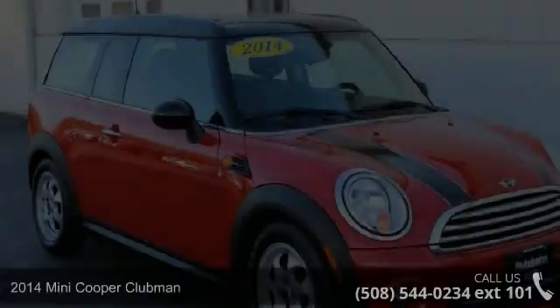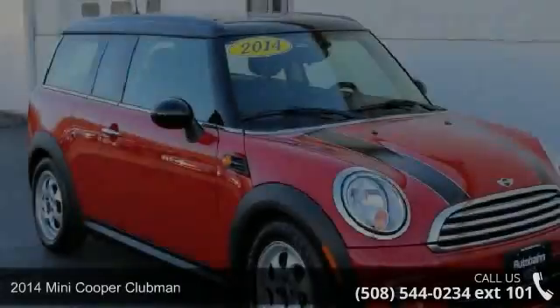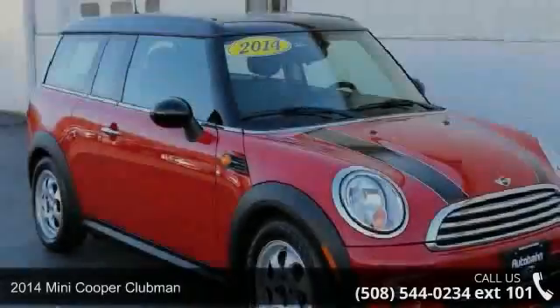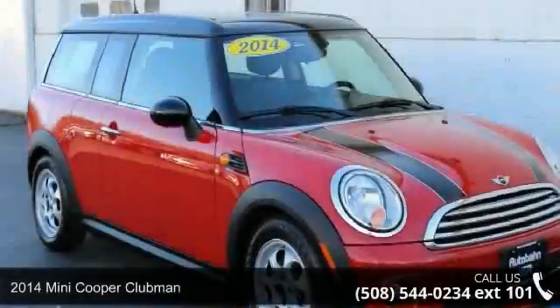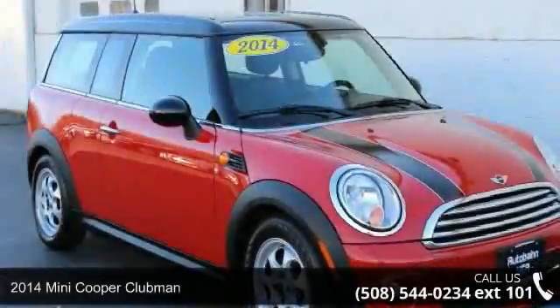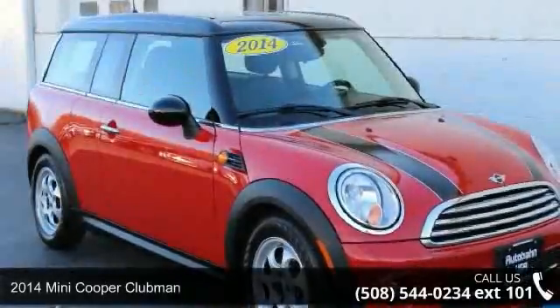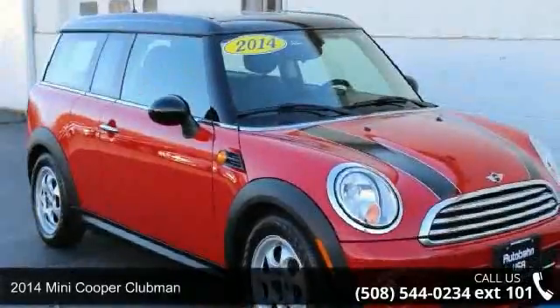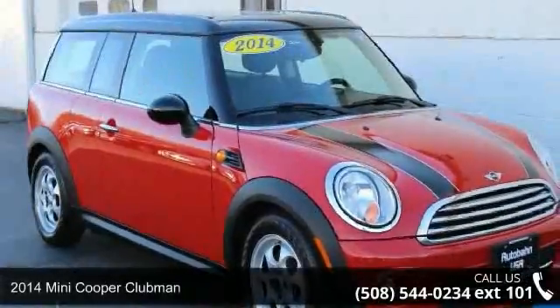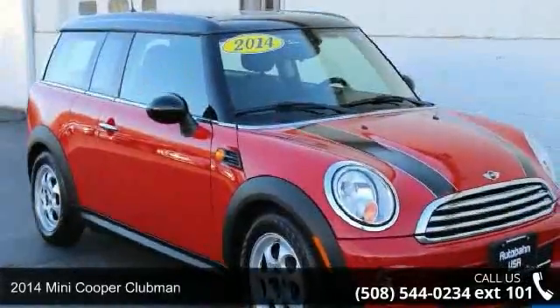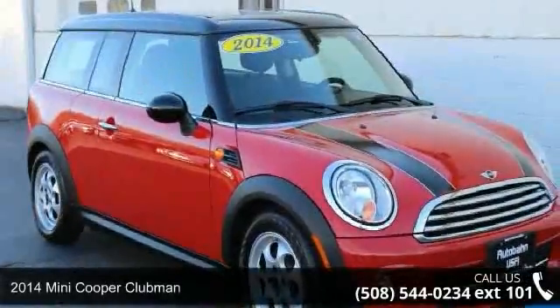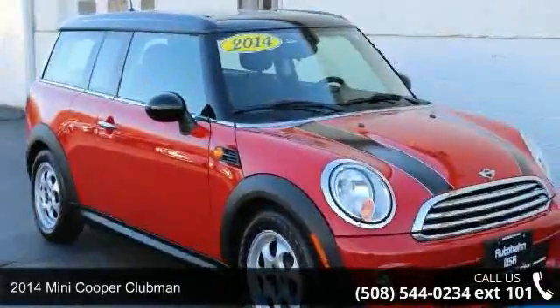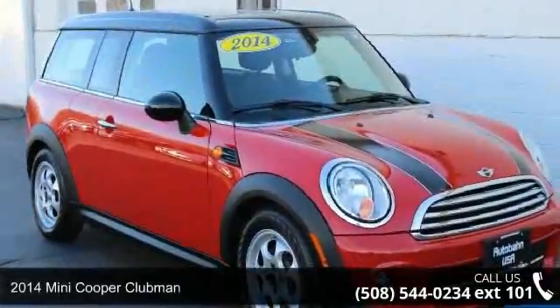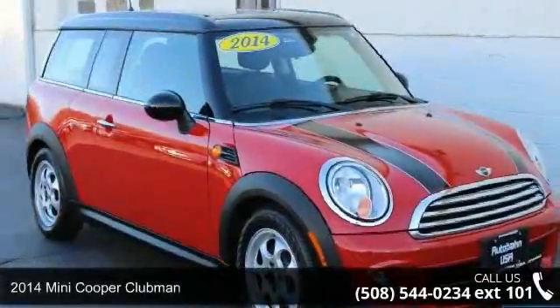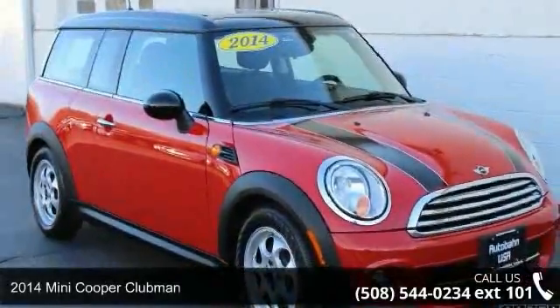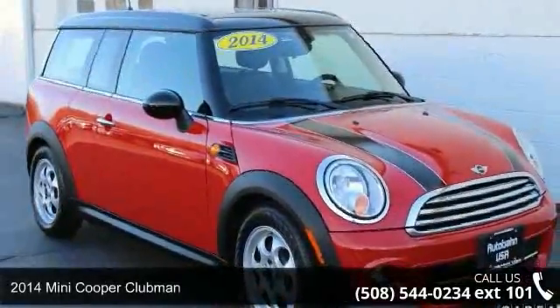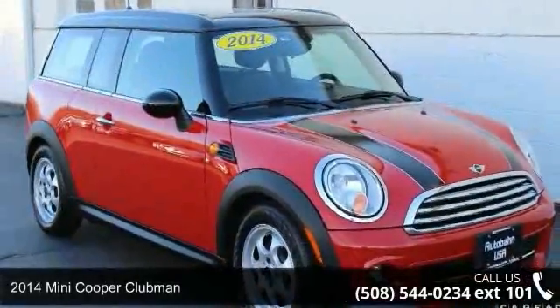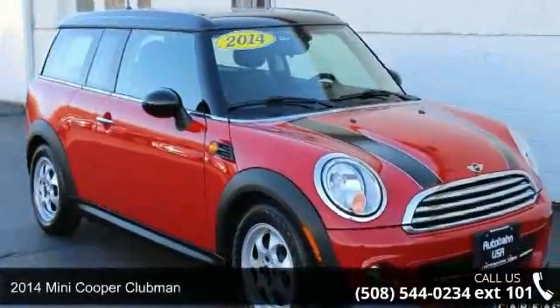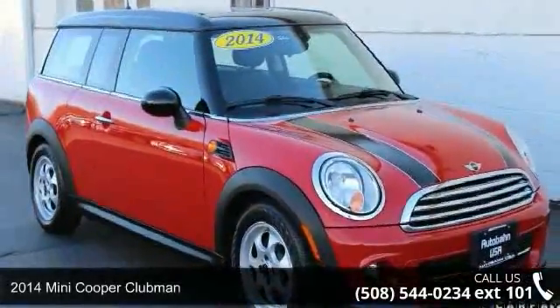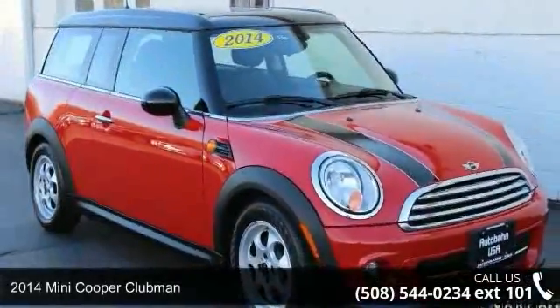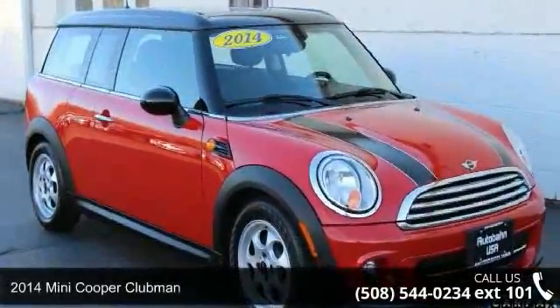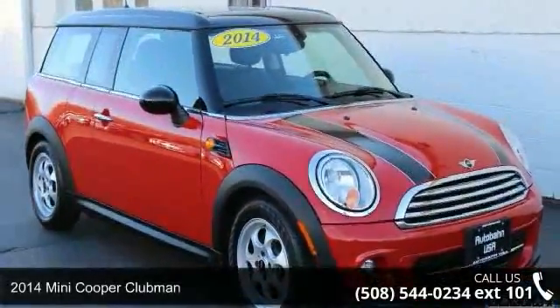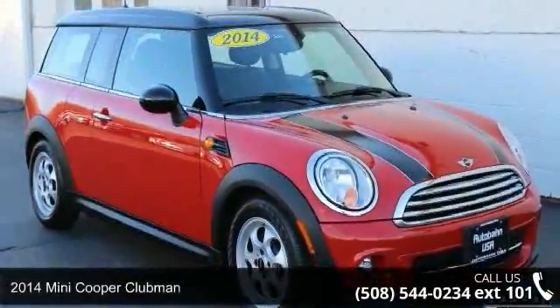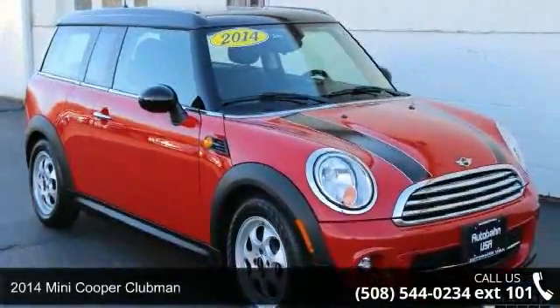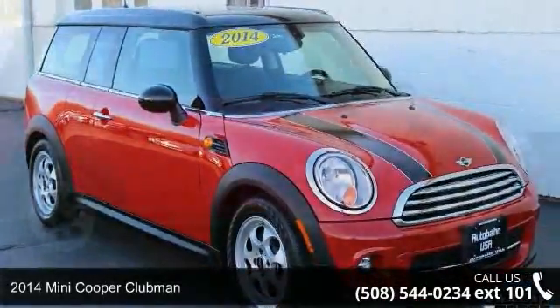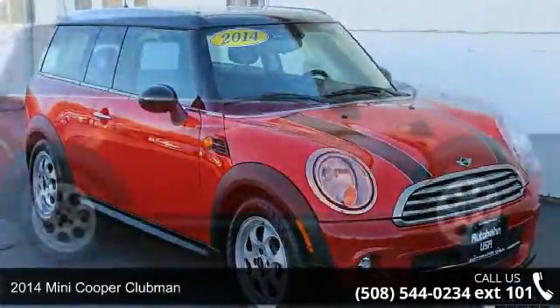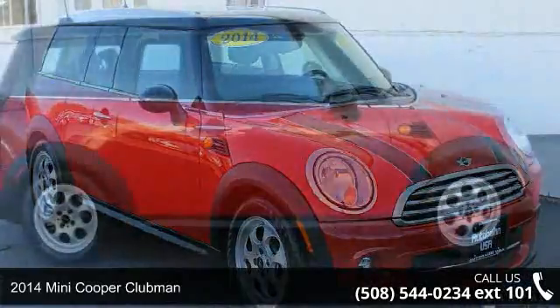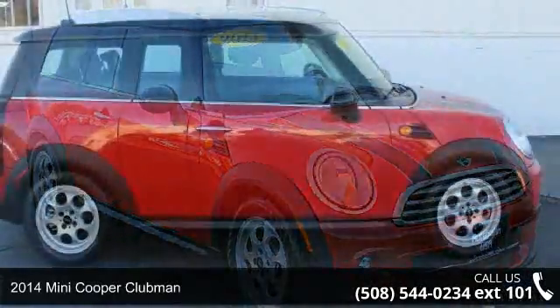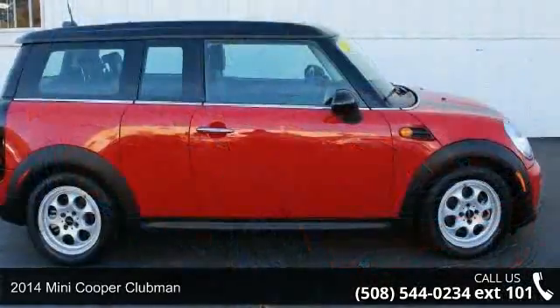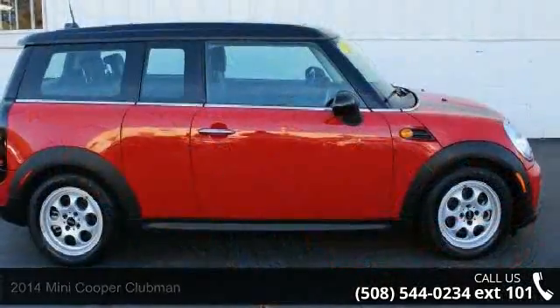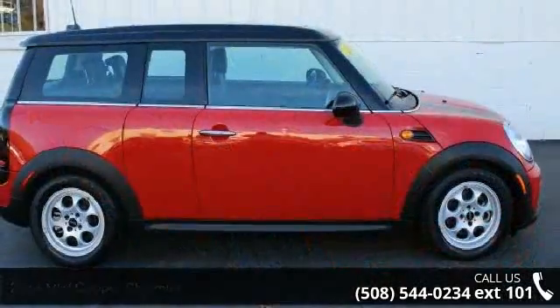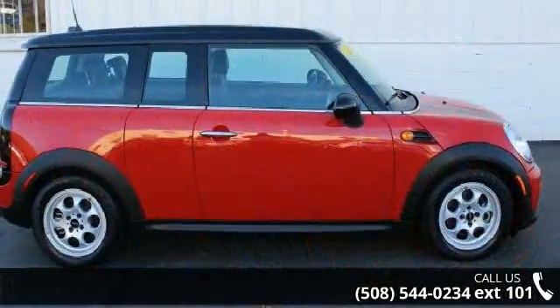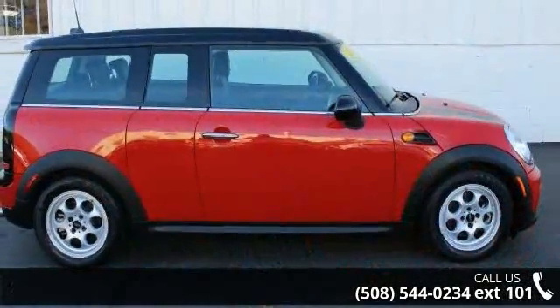Welcome to the 2014 Mini Cooper Clubman. If you are looking for an automobile with great features, look no further.